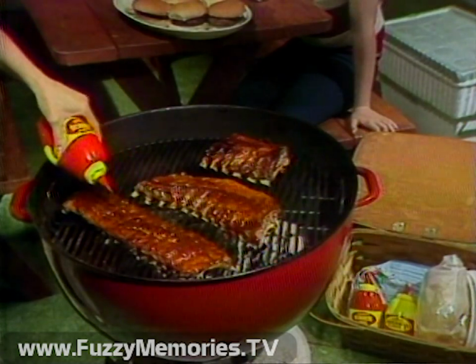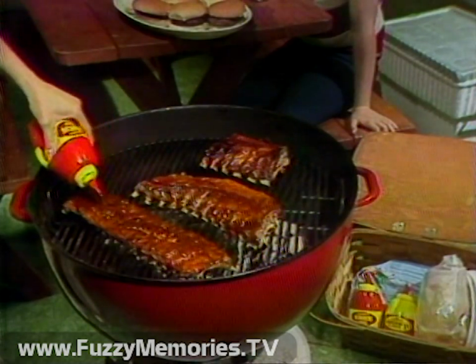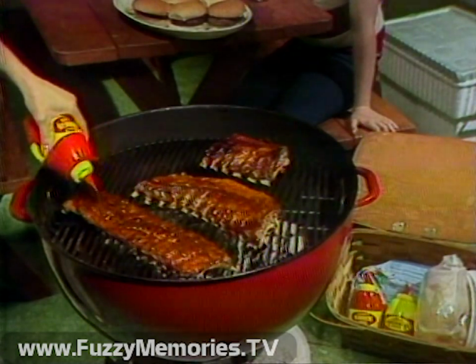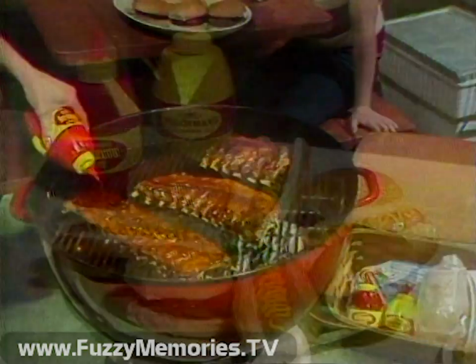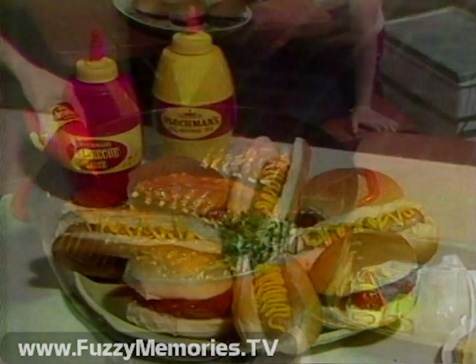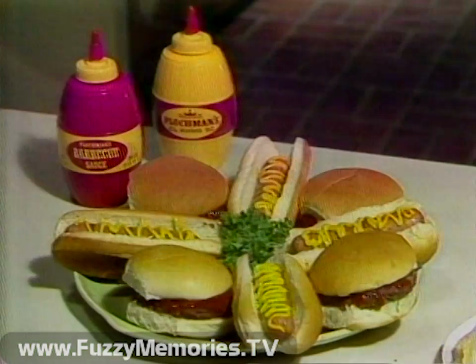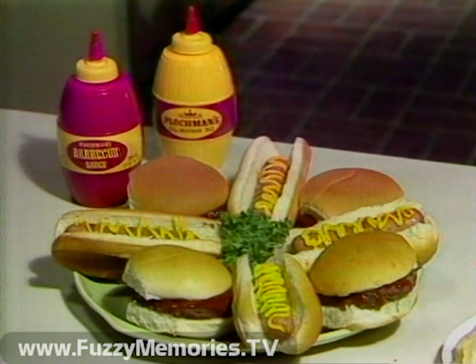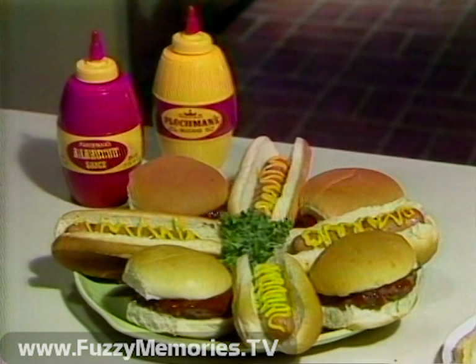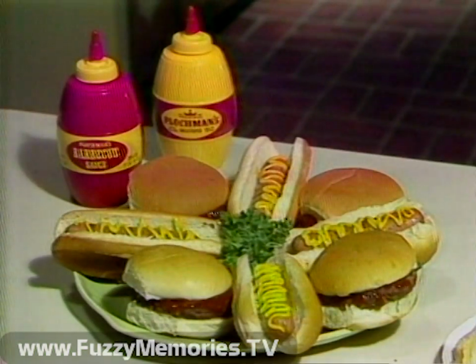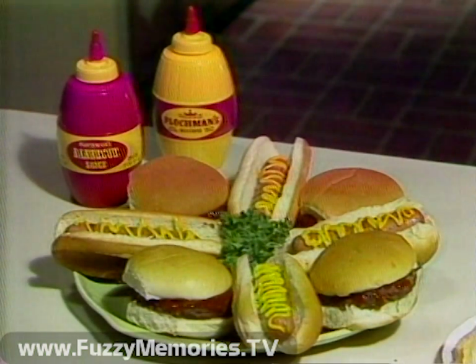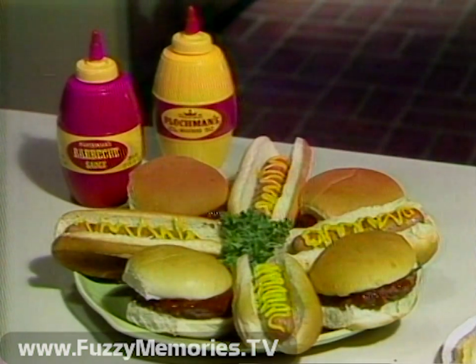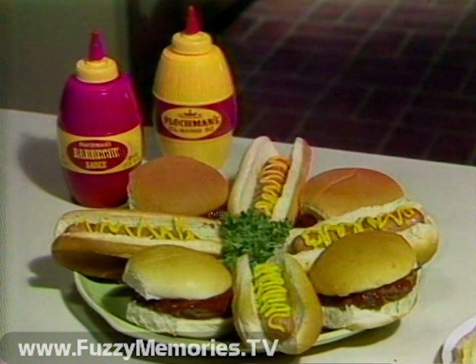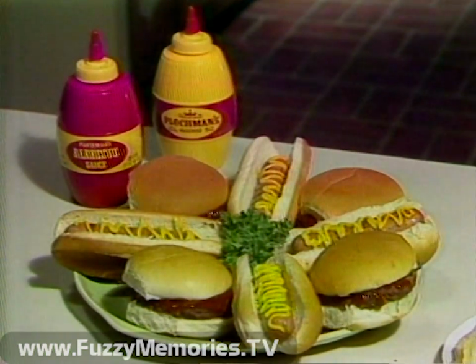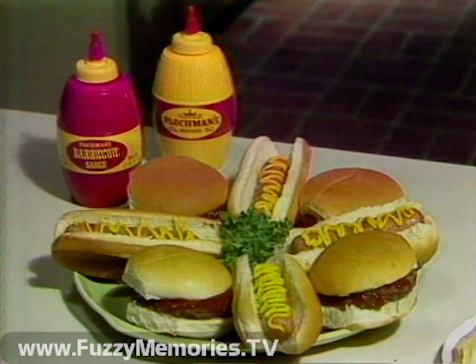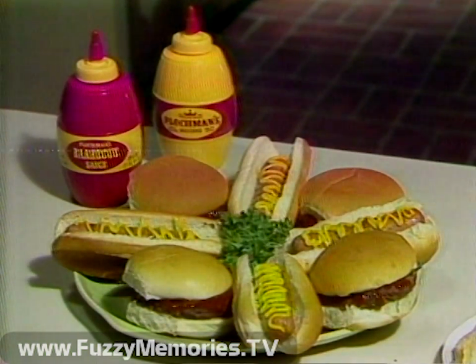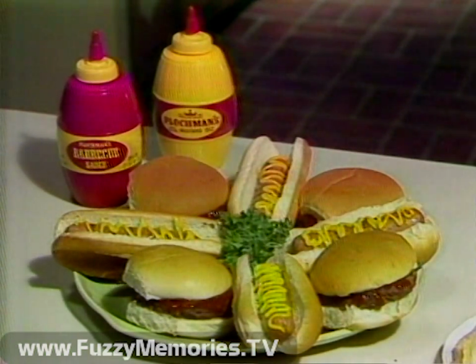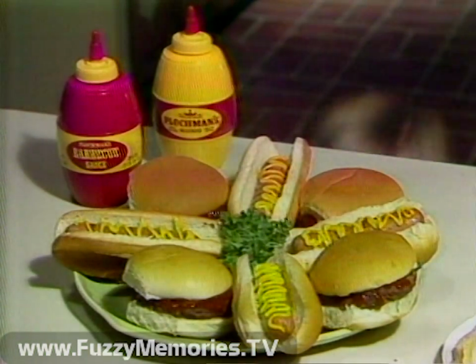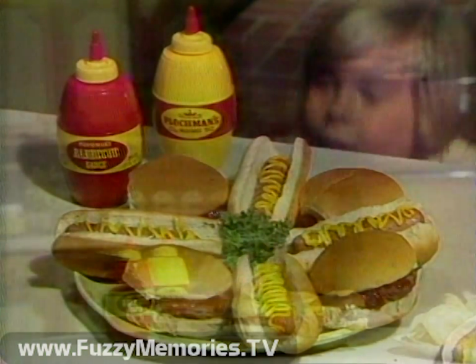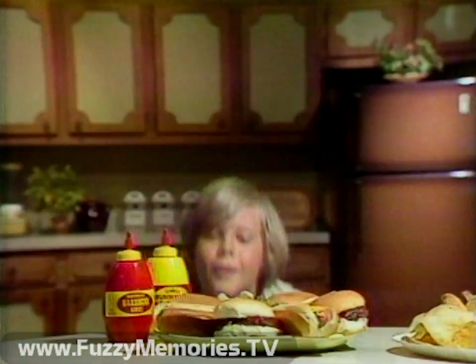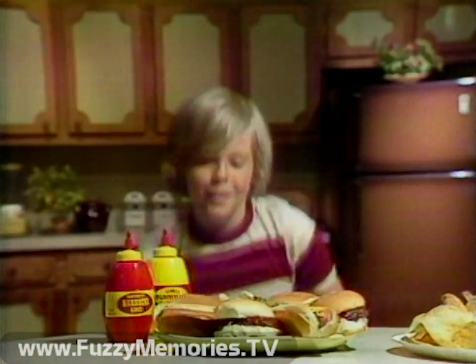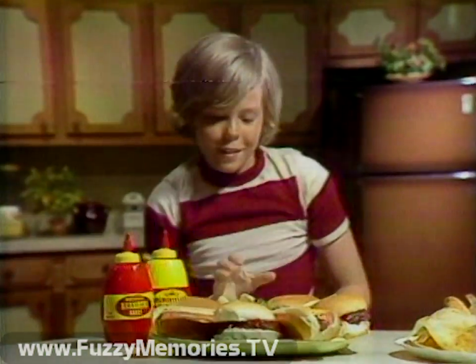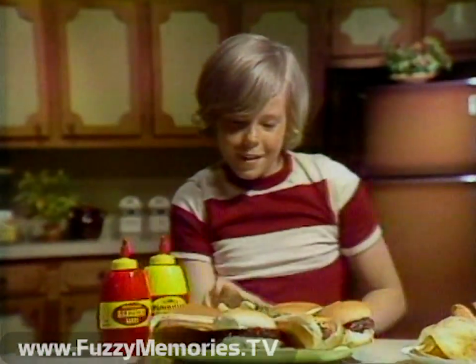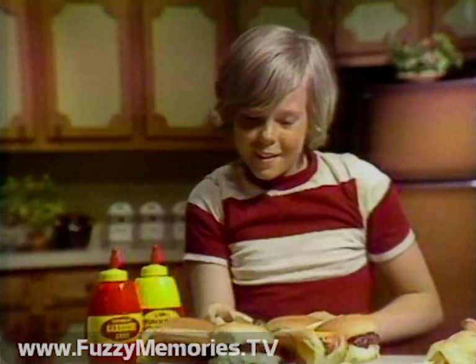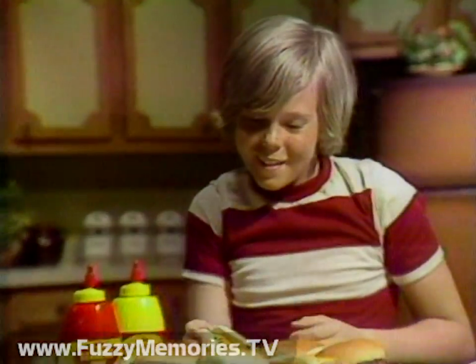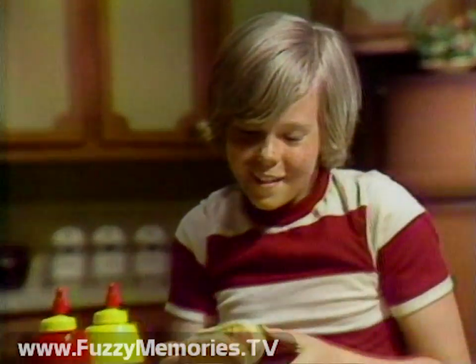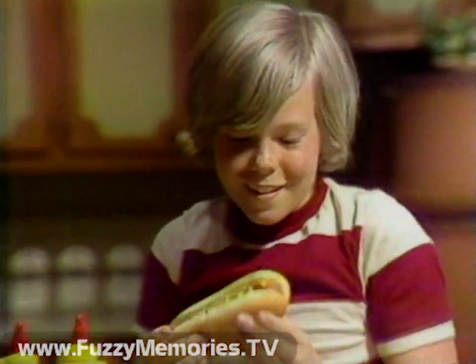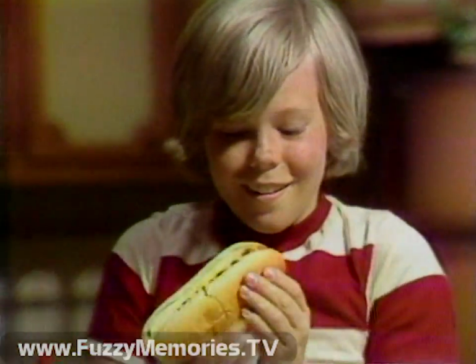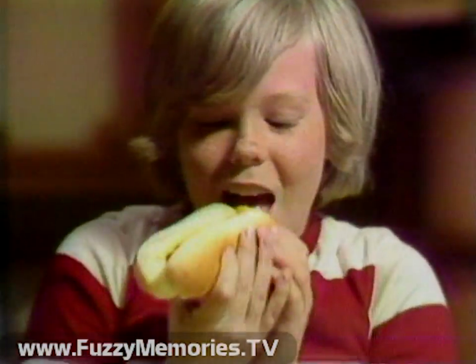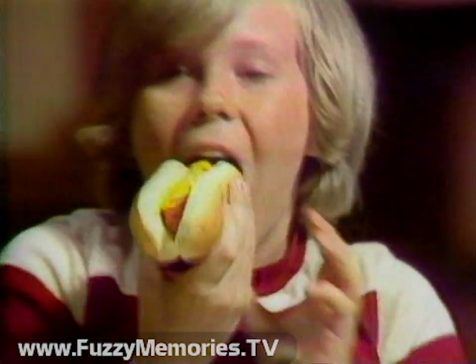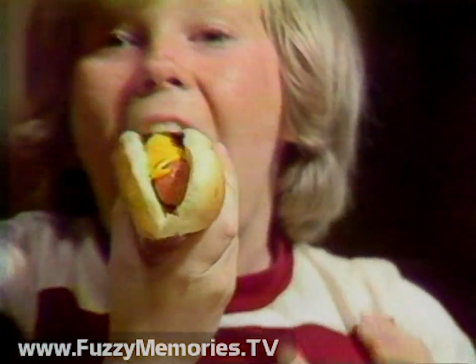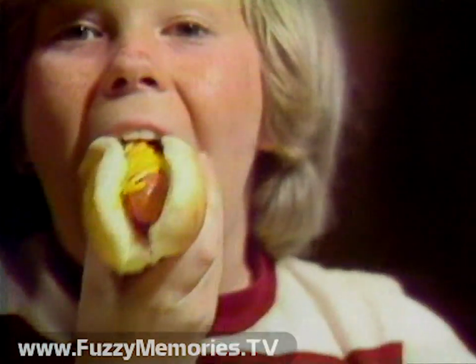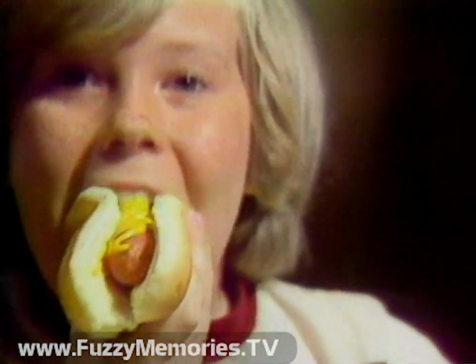Remember the handy squeeze barrel. Pick Plockman's for a barrel of flavor that's easy to squeeze.